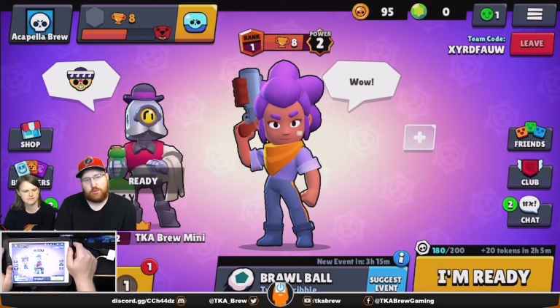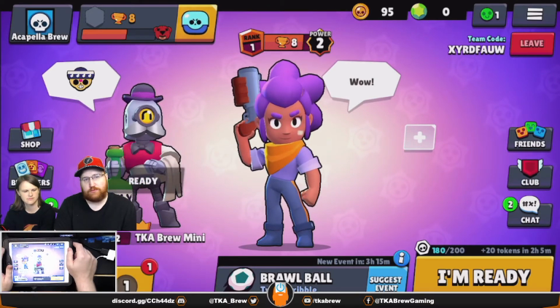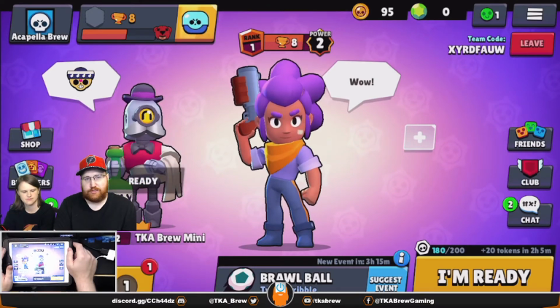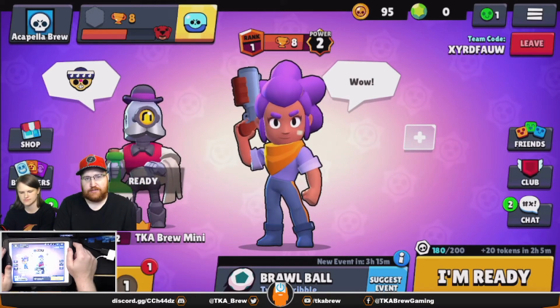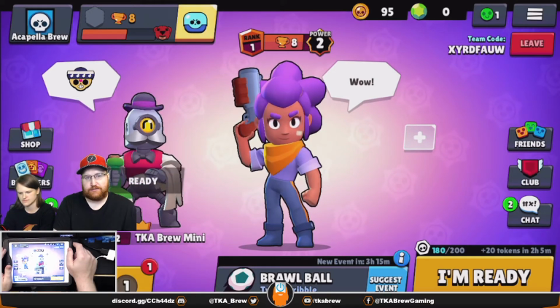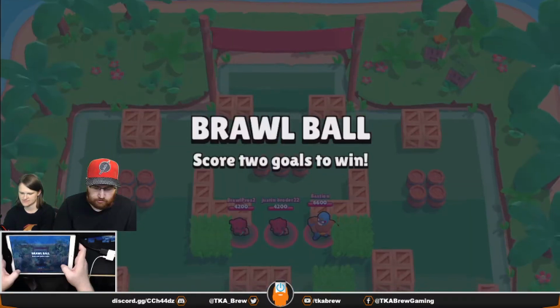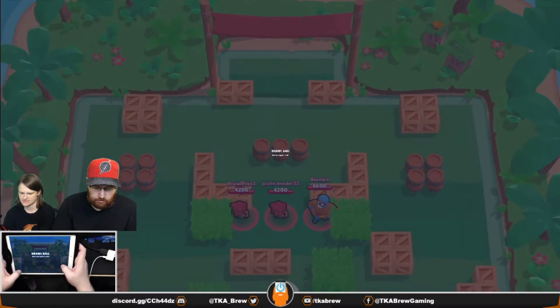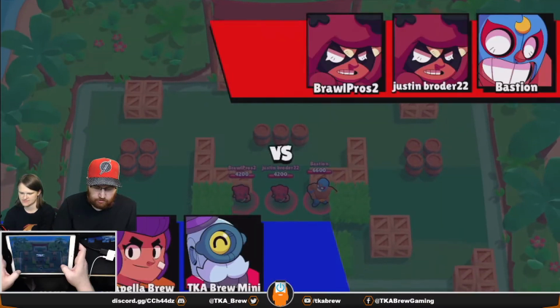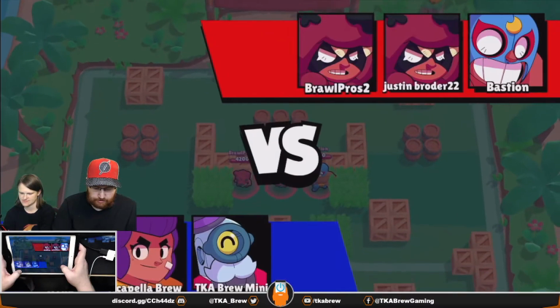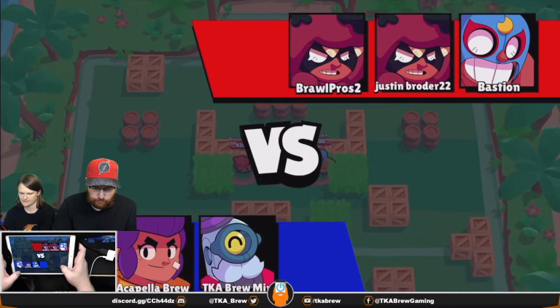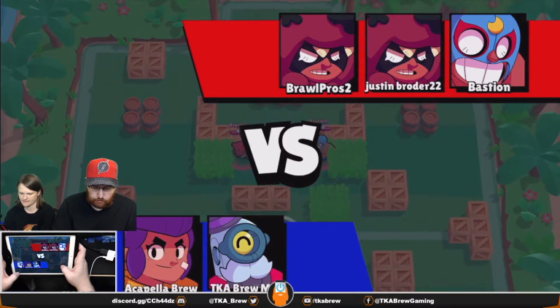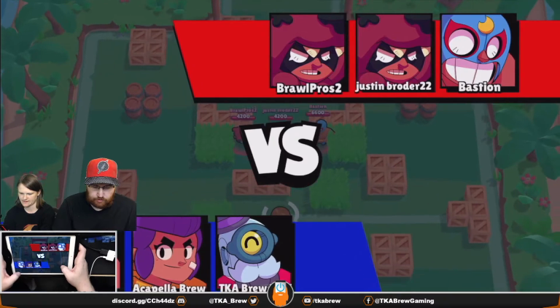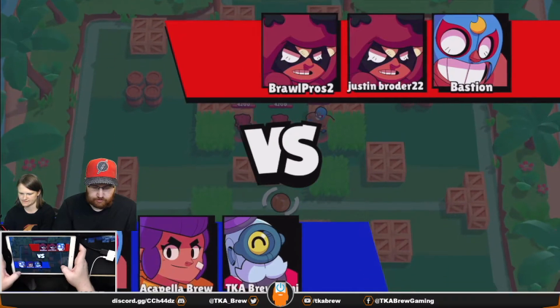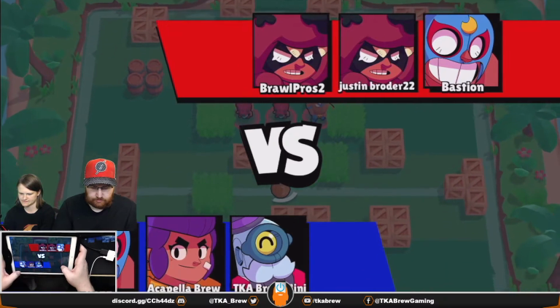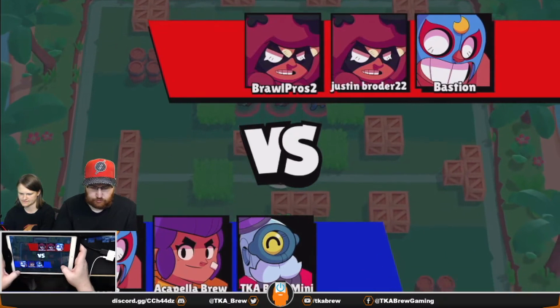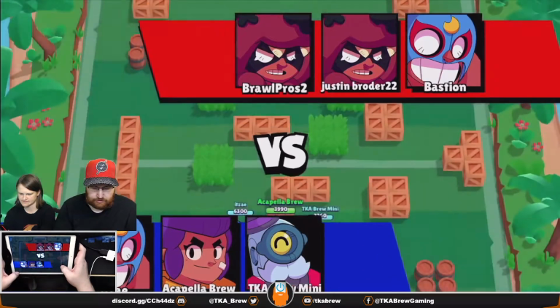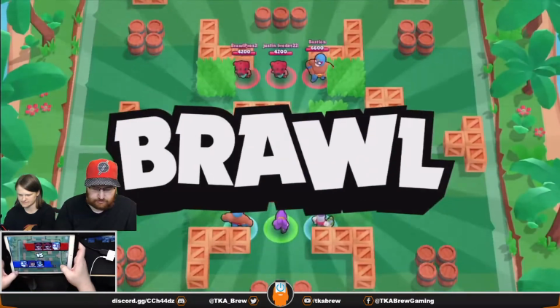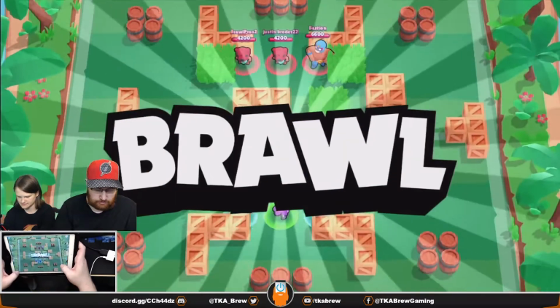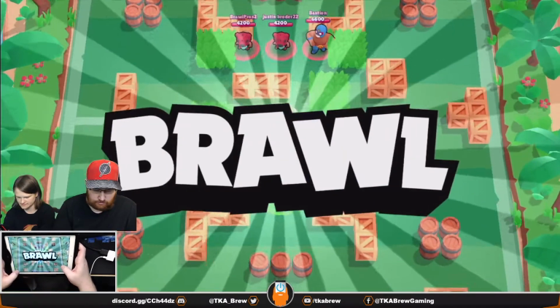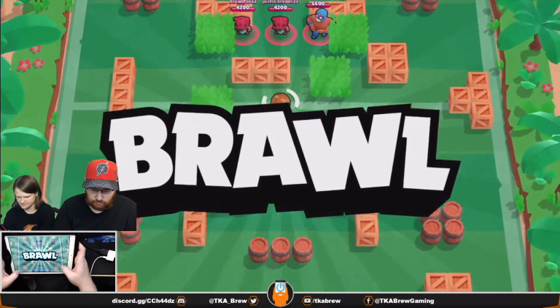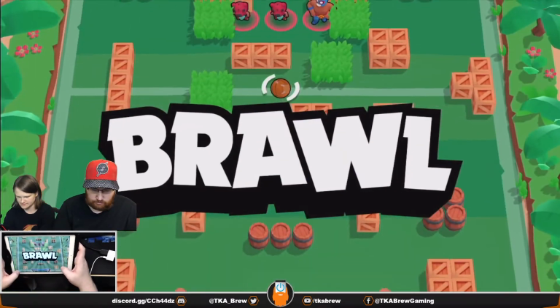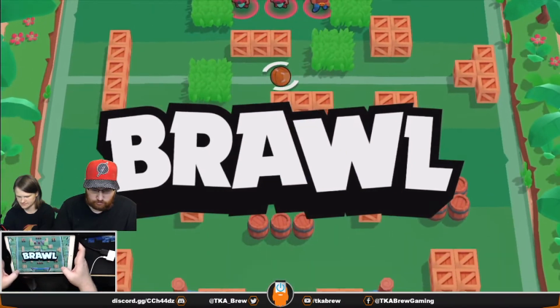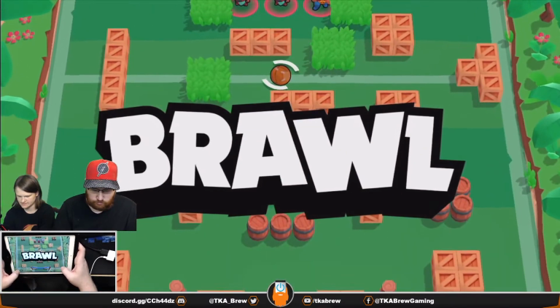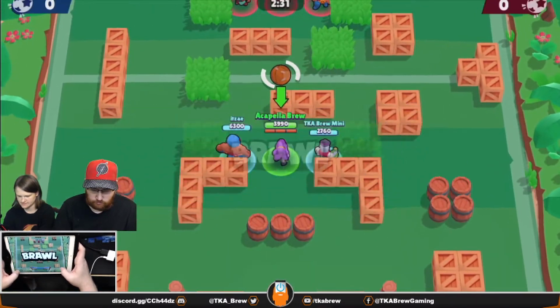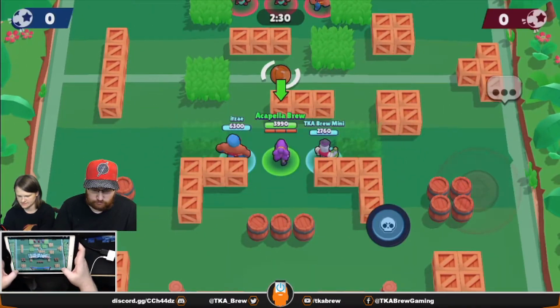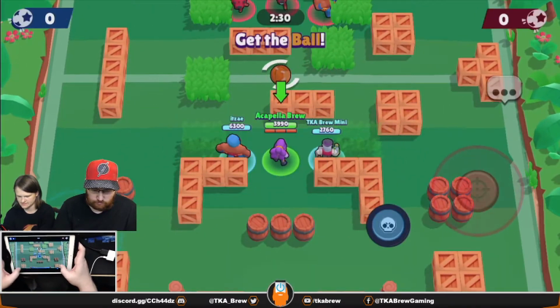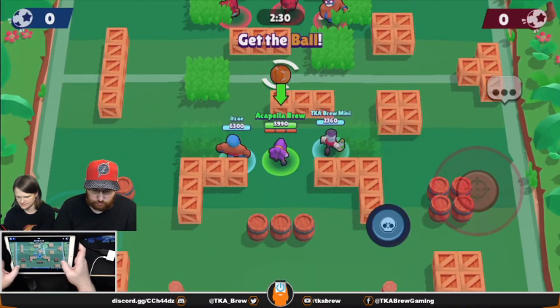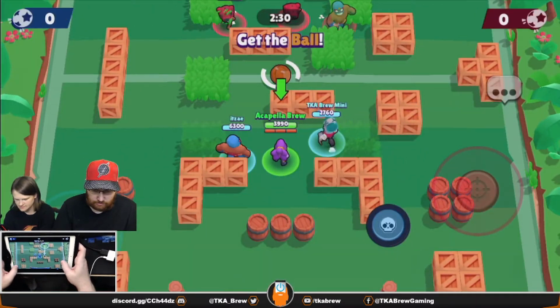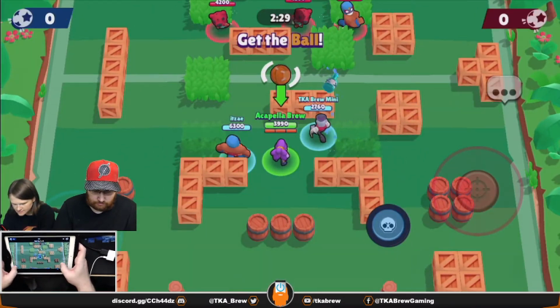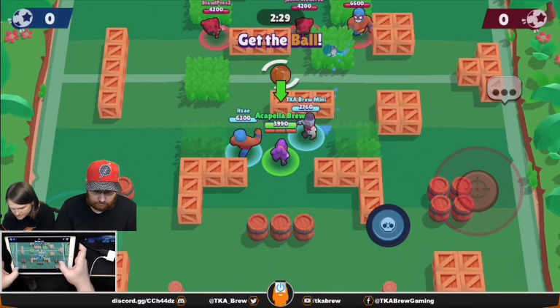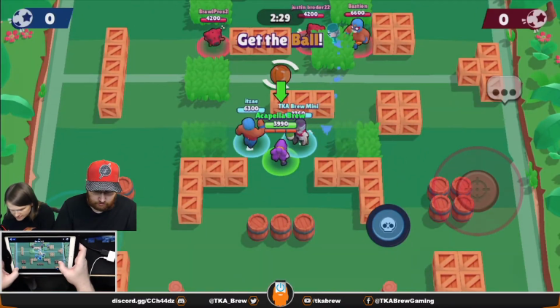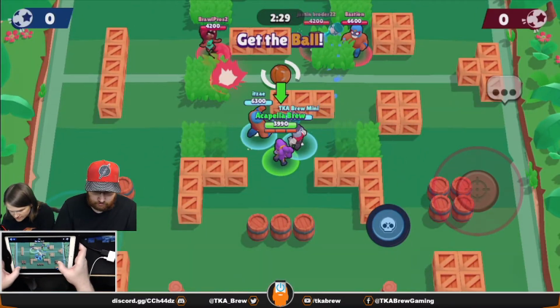Now to put it all together we're going to play one game of Brawl Ball. We've got two Nitas and an El Primo on the other team — at least we have a more balanced team right now.